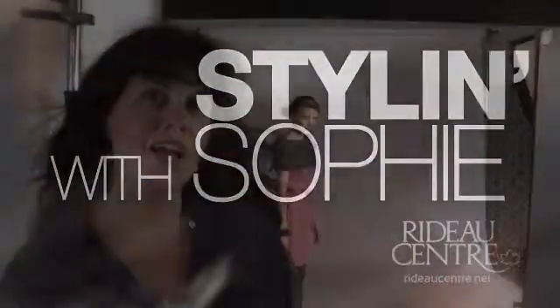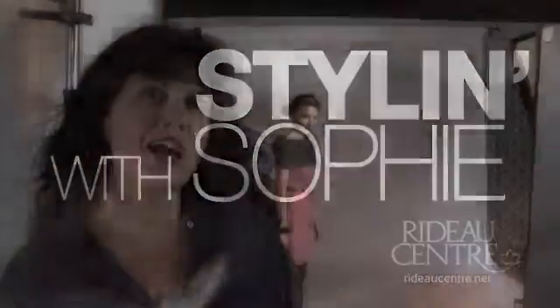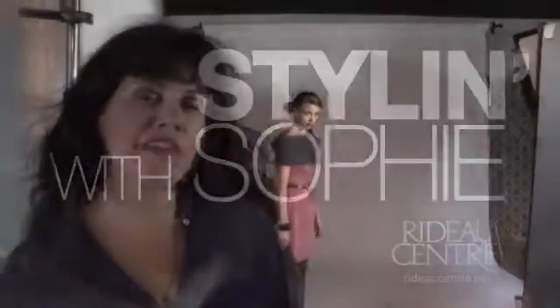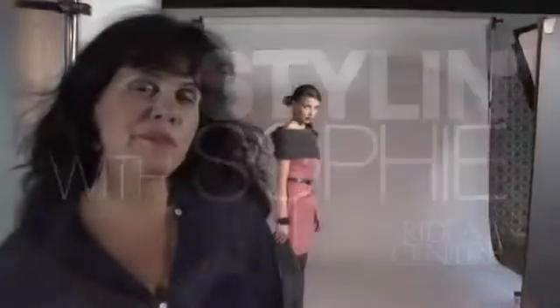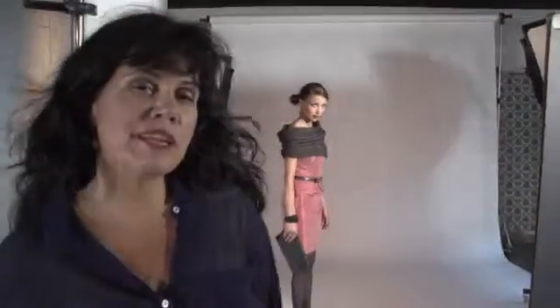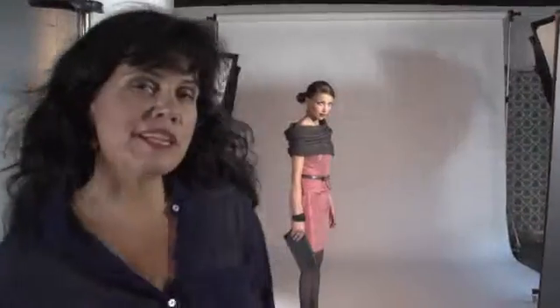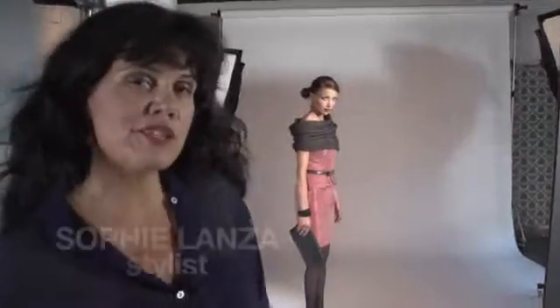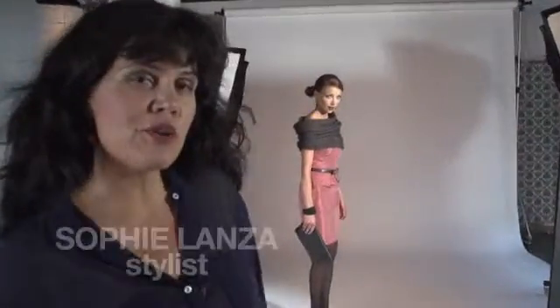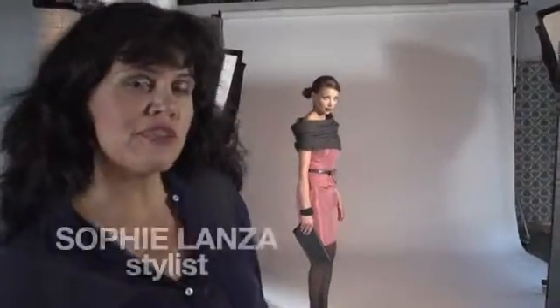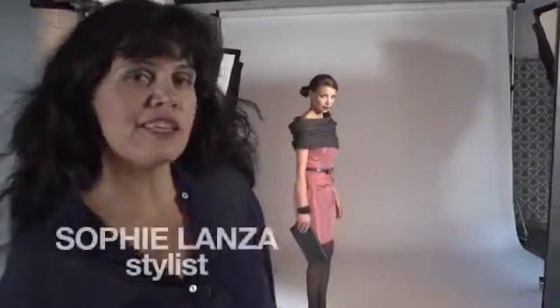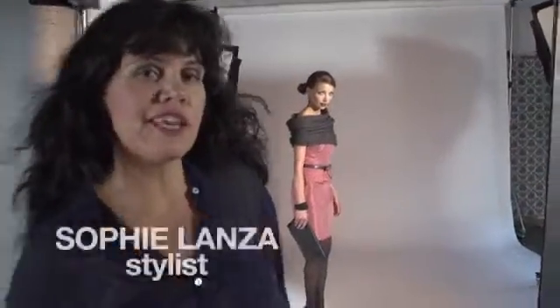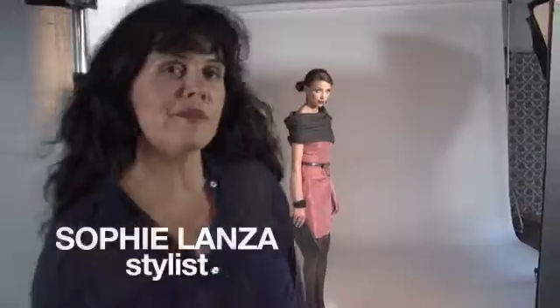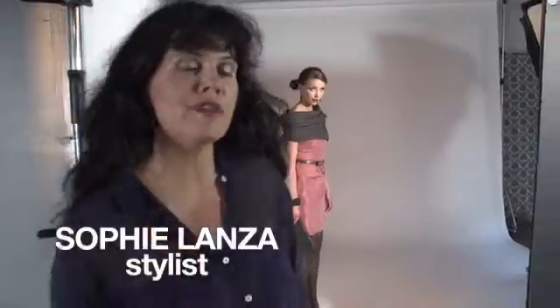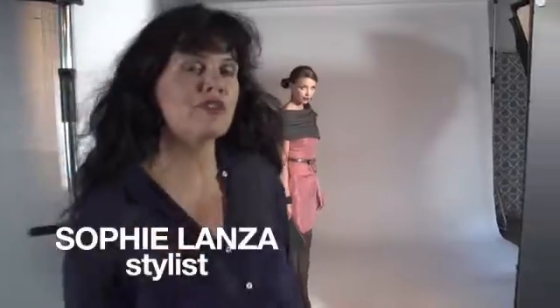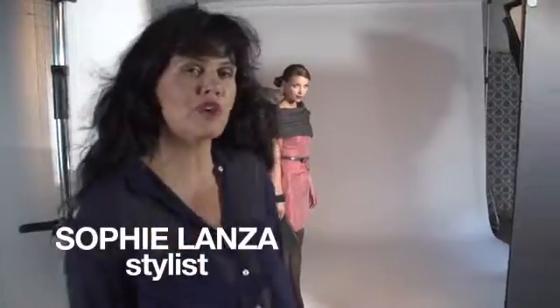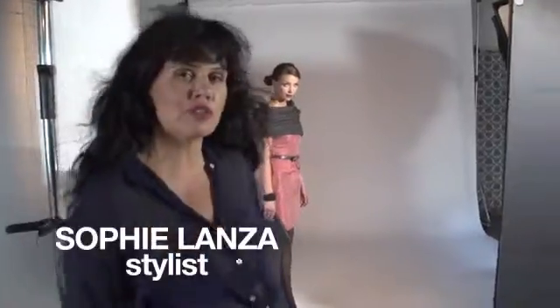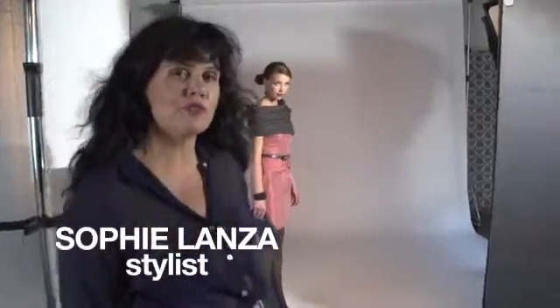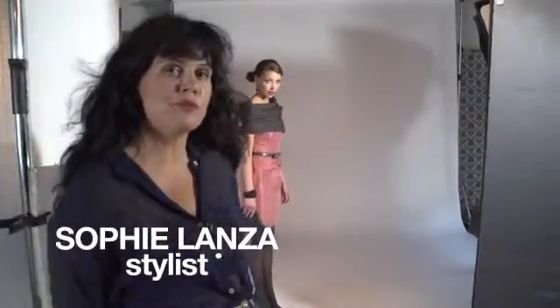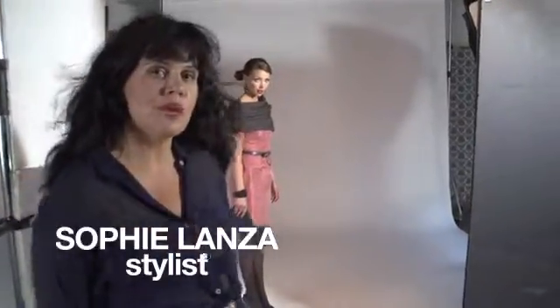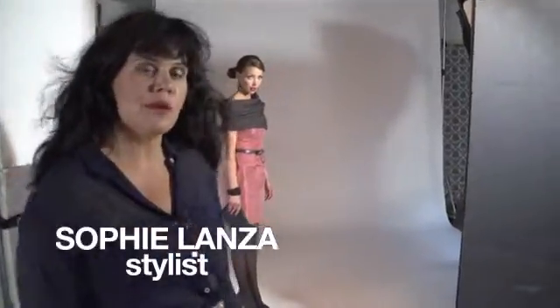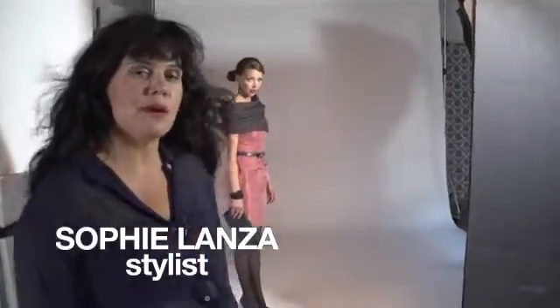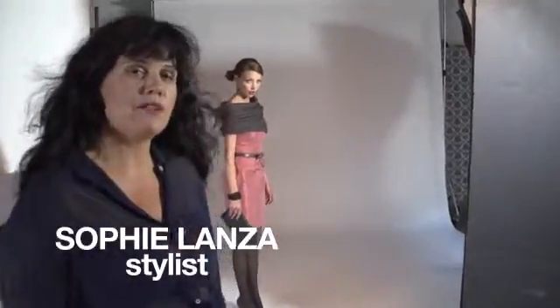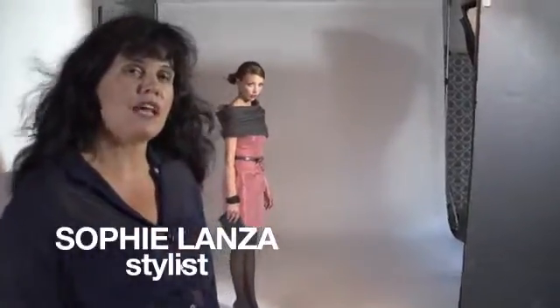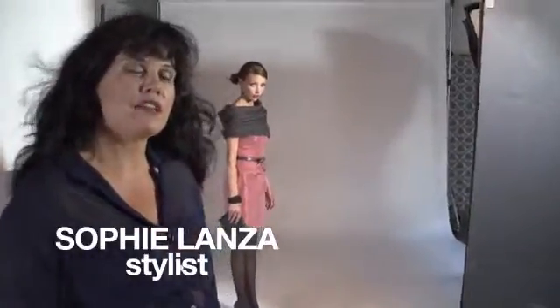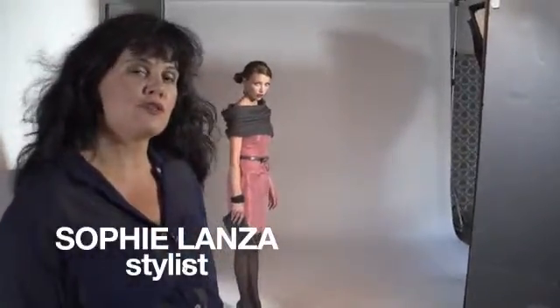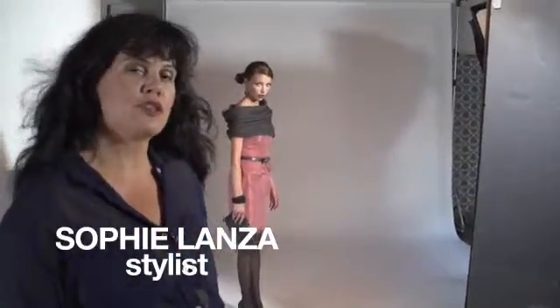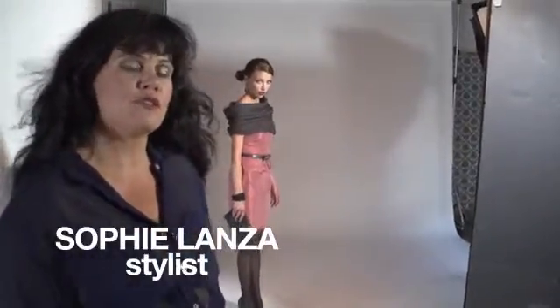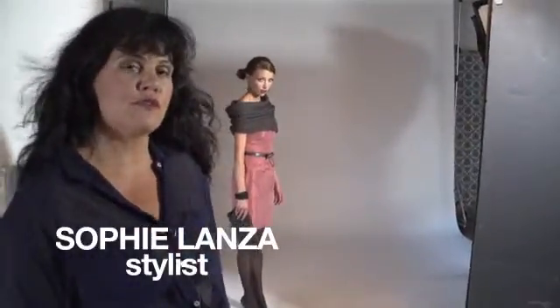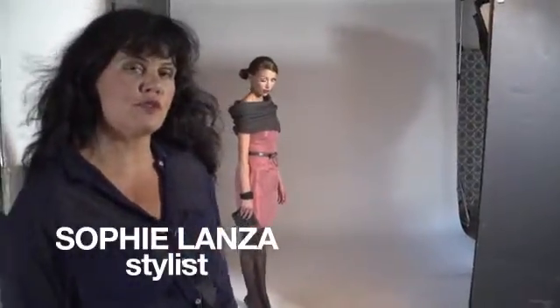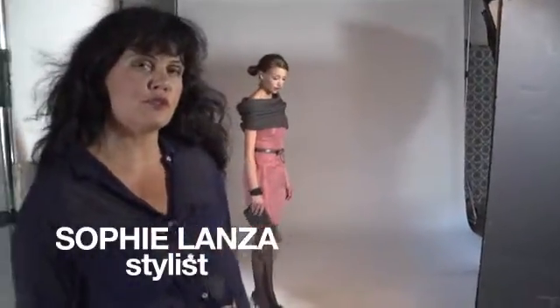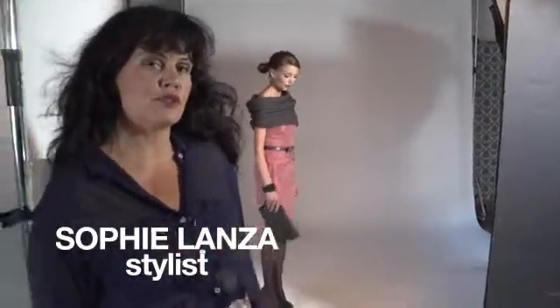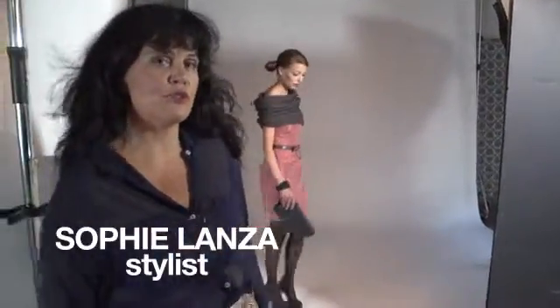Hi everybody, it's Sophie again. I'm here to talk to you about the last trend of our photo shoot.